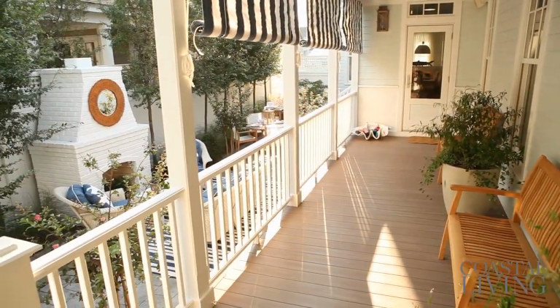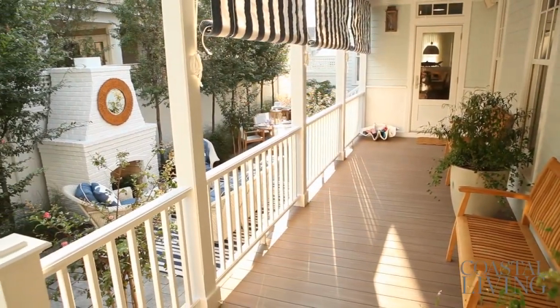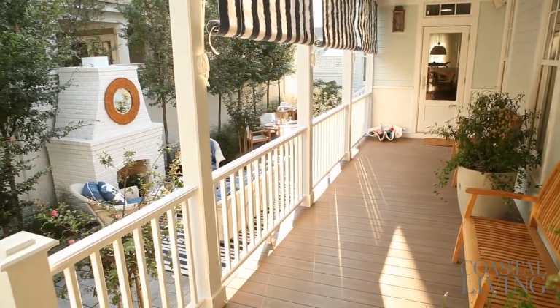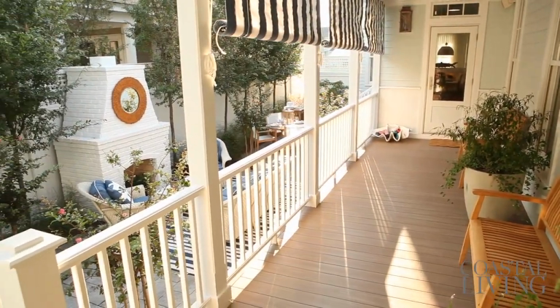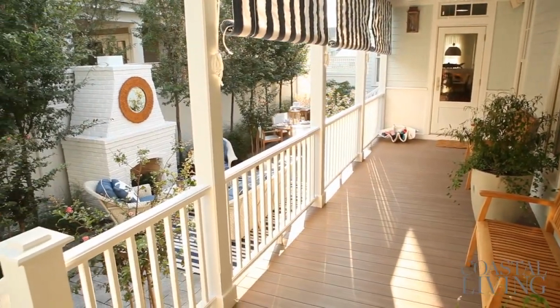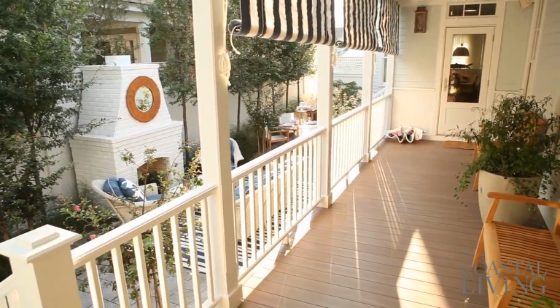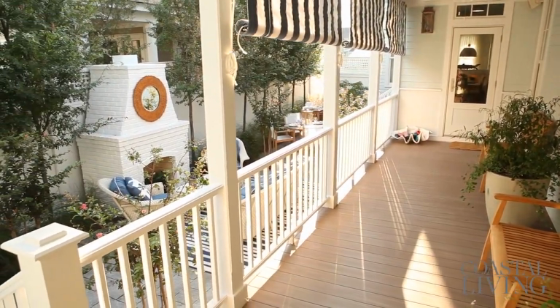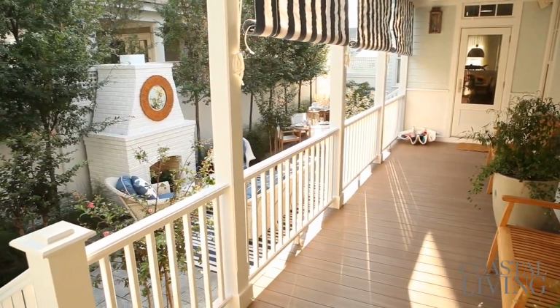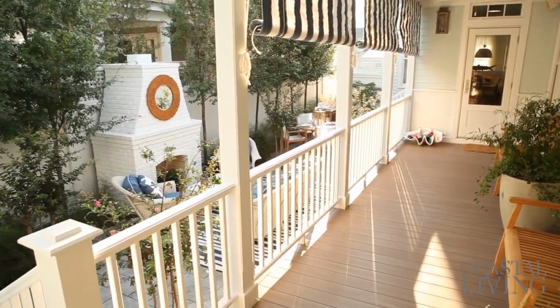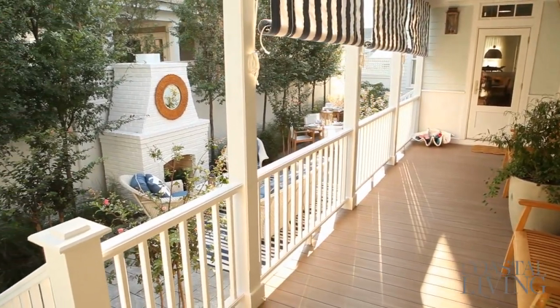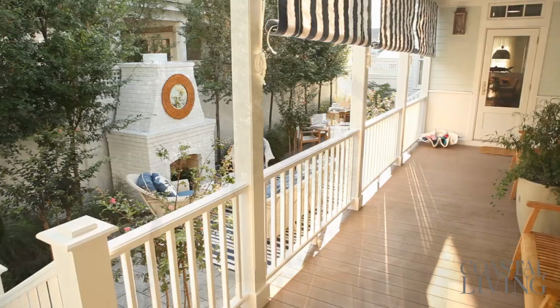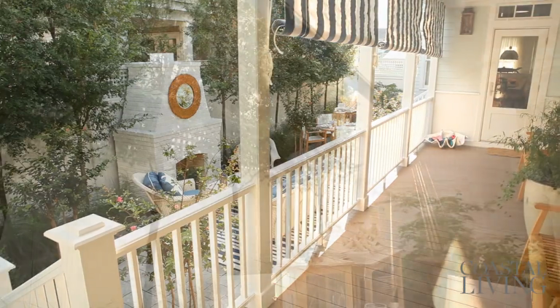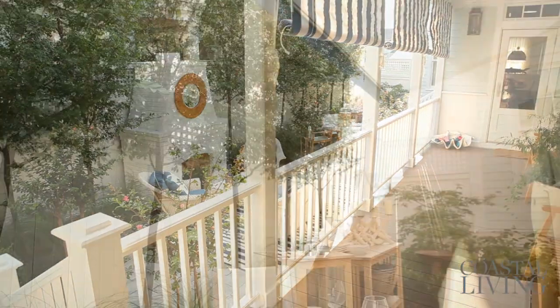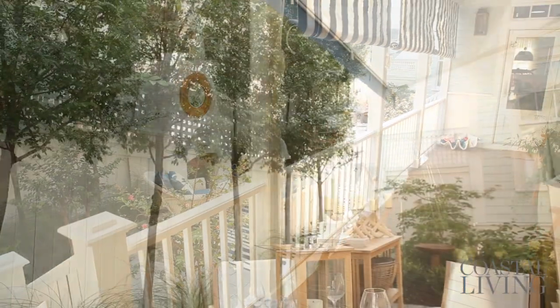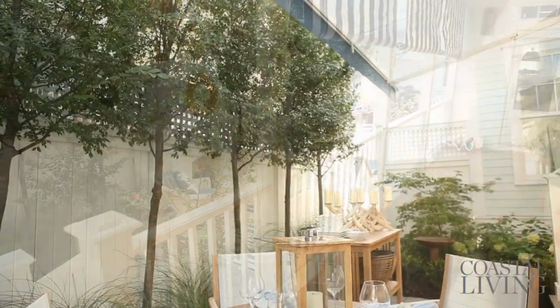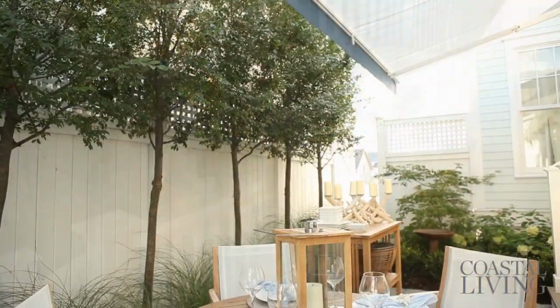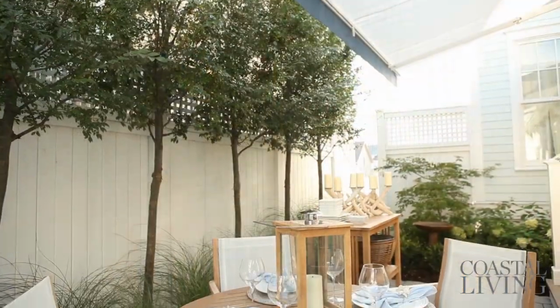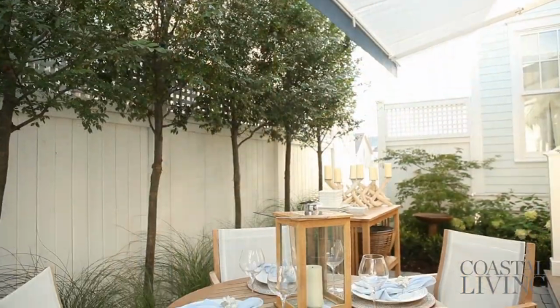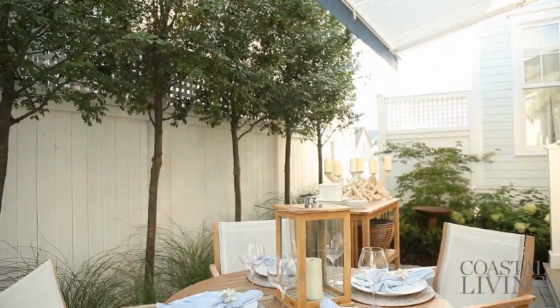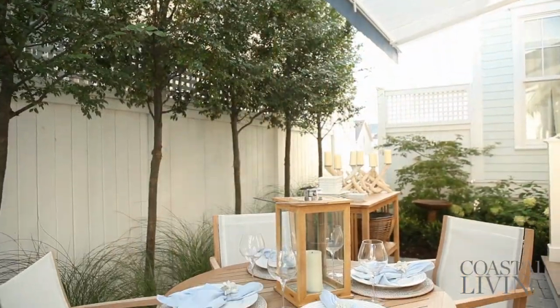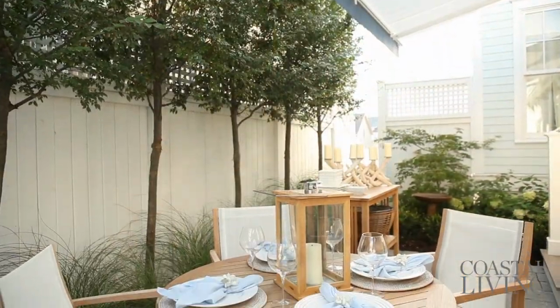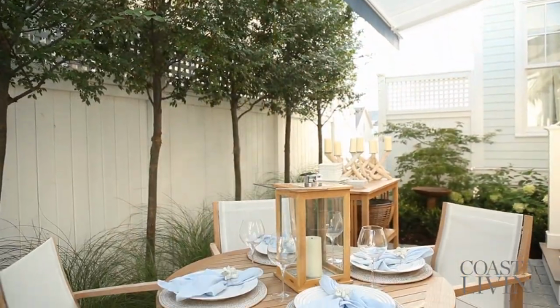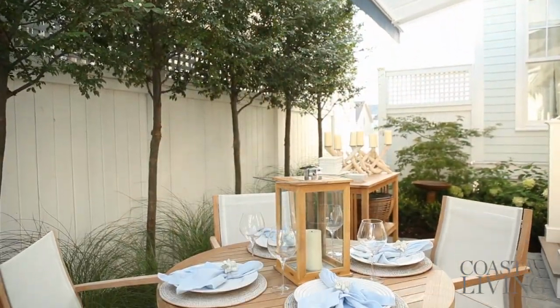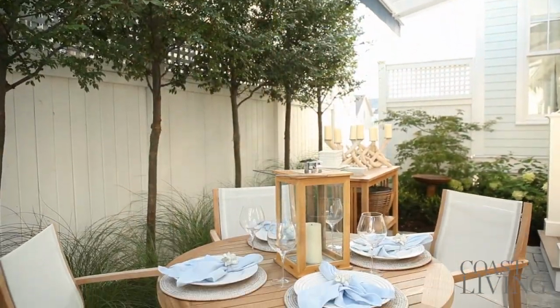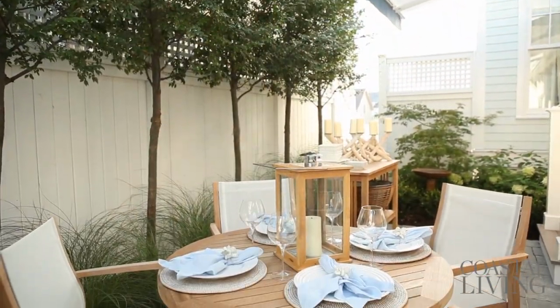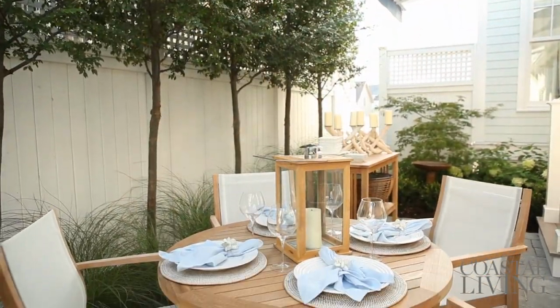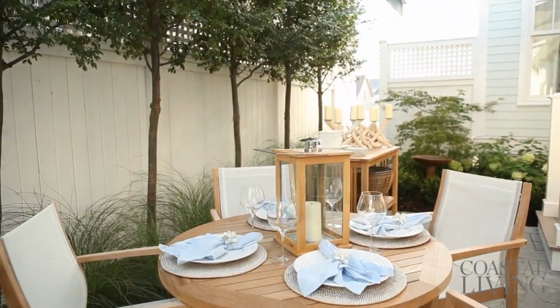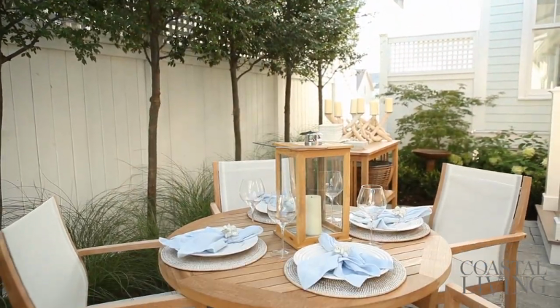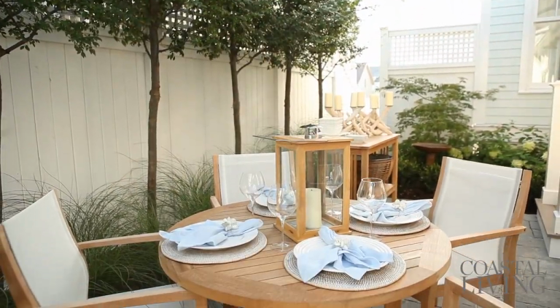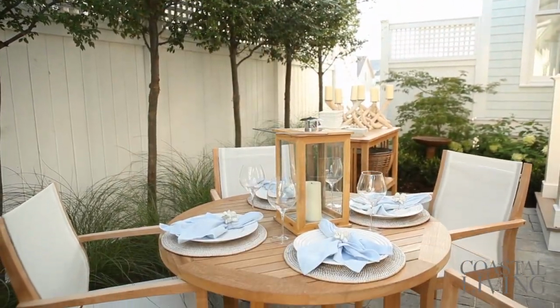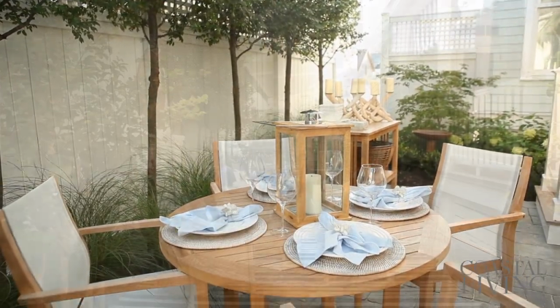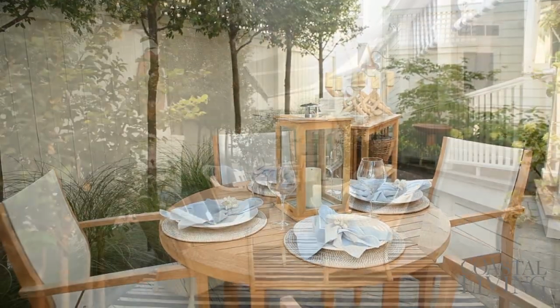This beautiful outdoor space is the perfect complement to the indoor space, which is how an outdoor space really should be.